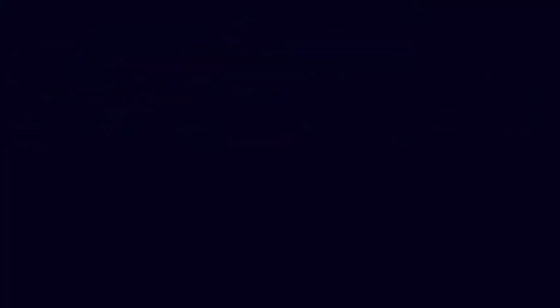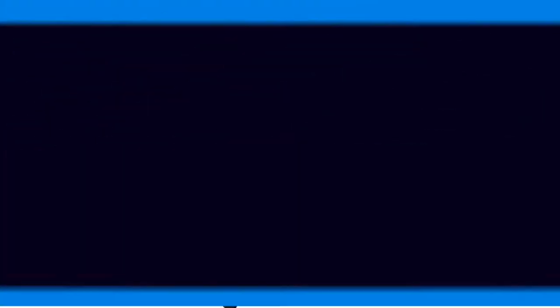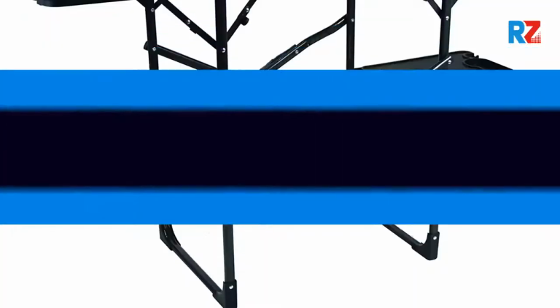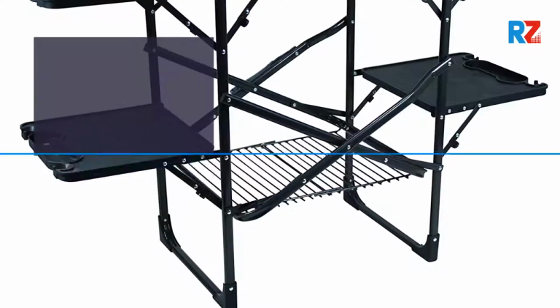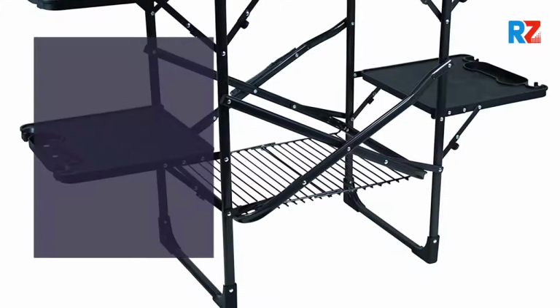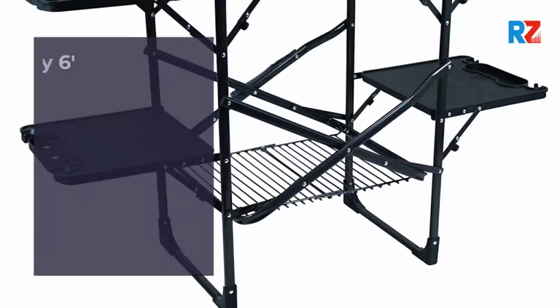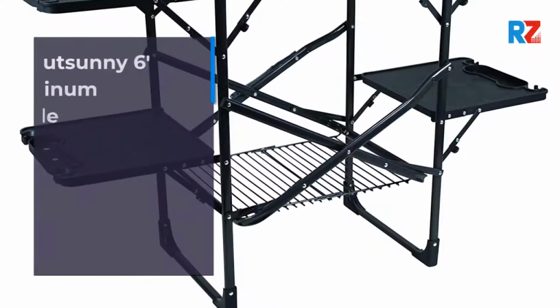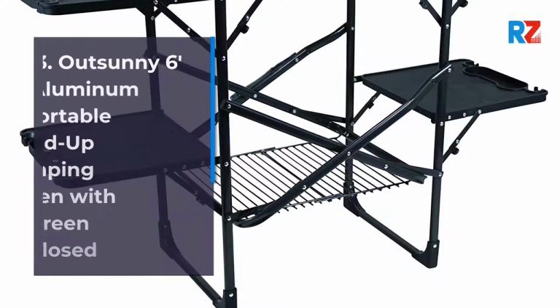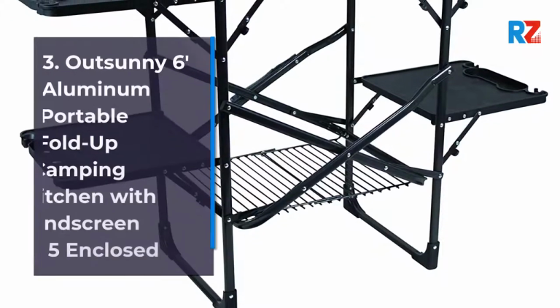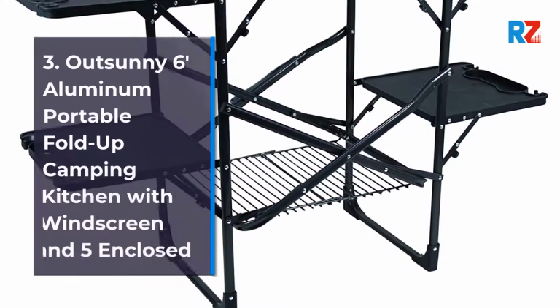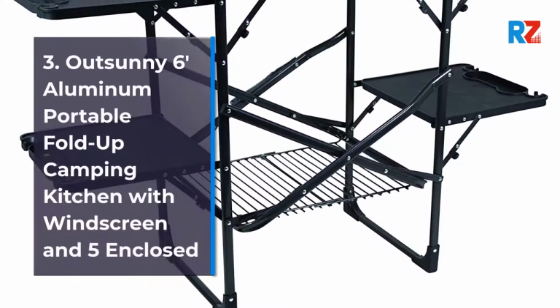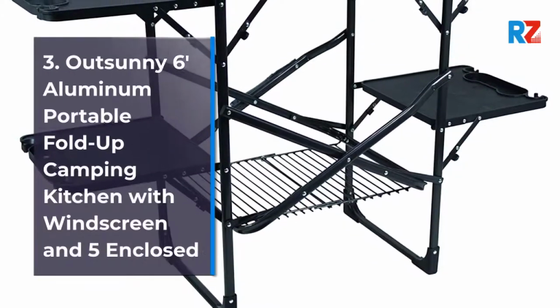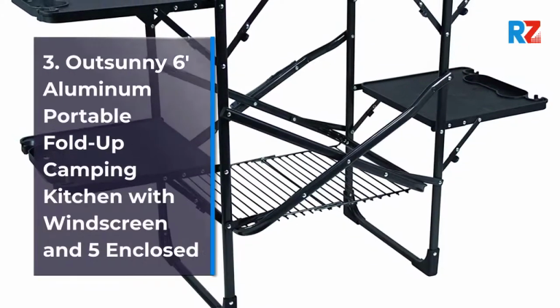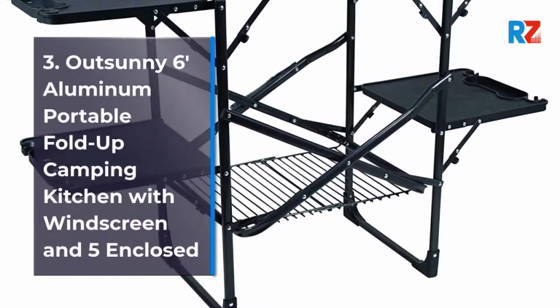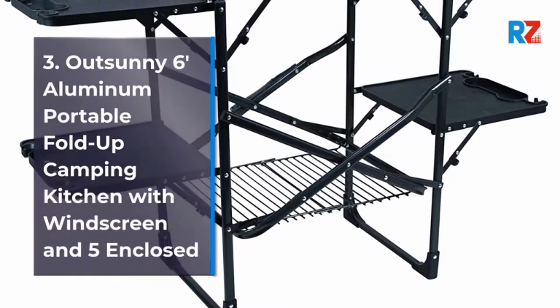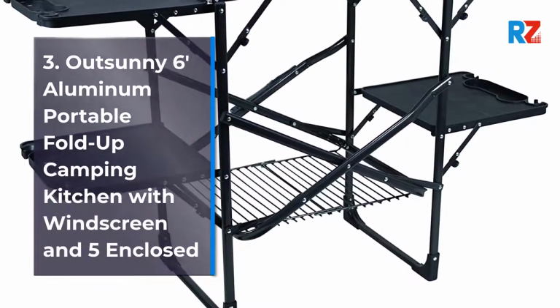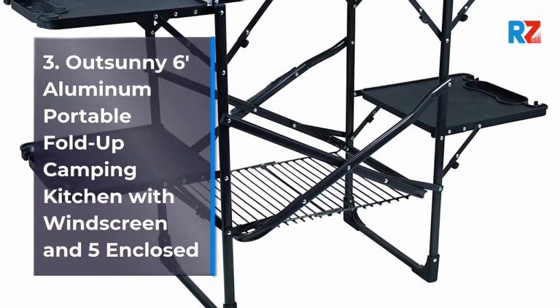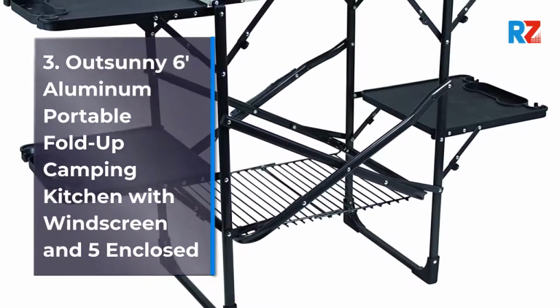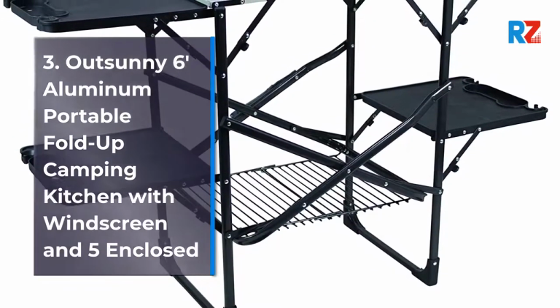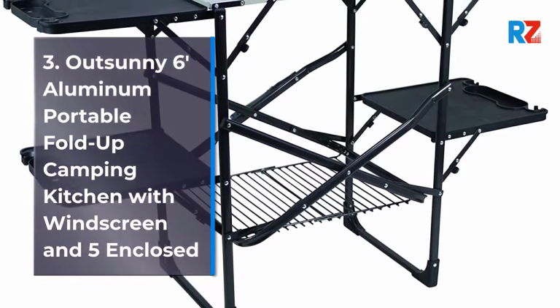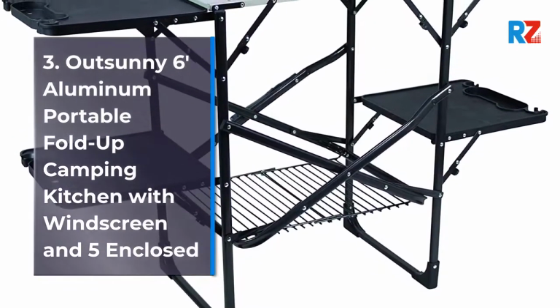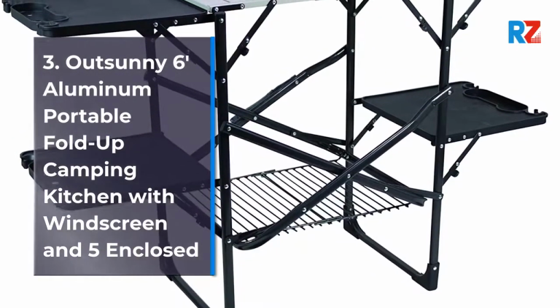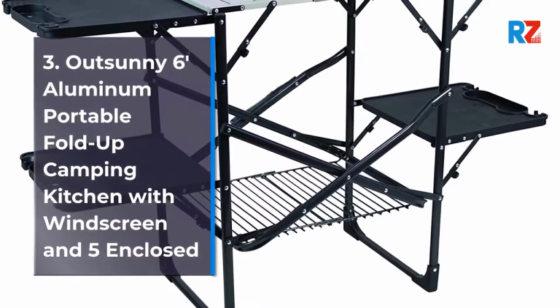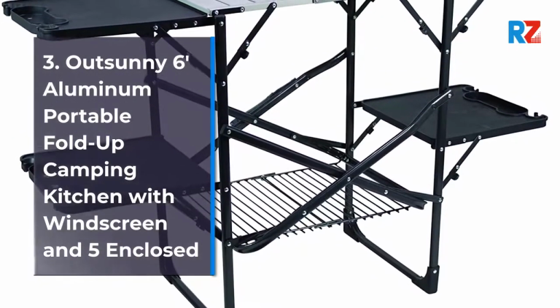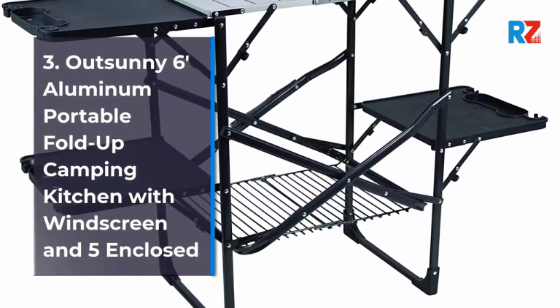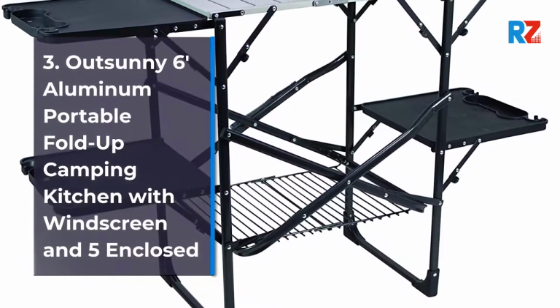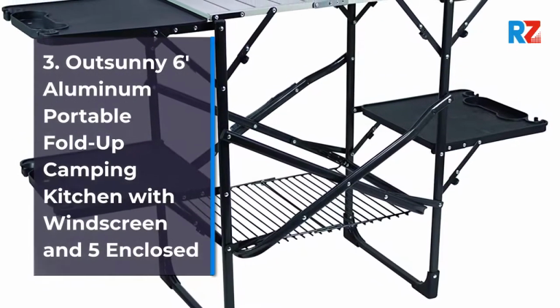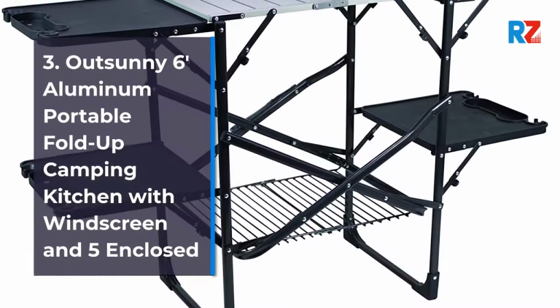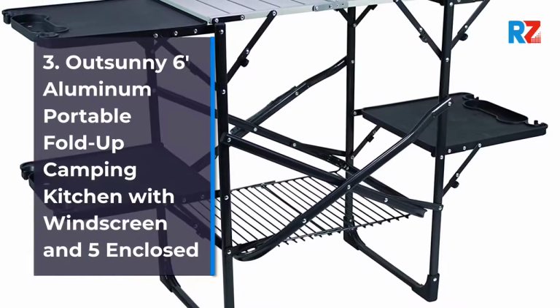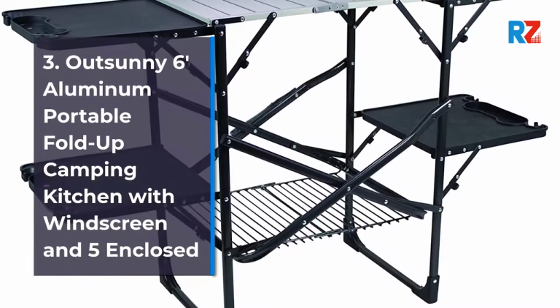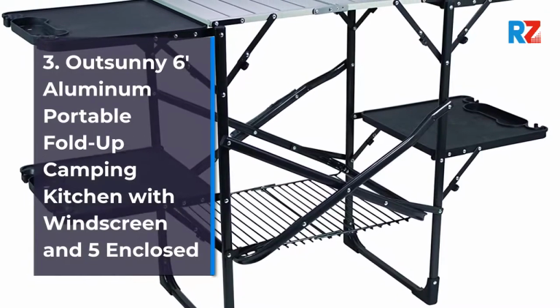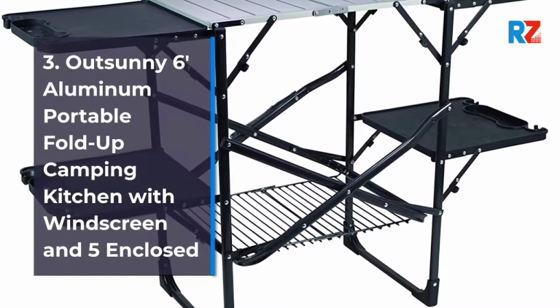3. Out Sunny 6 Aluminum Portable Fold-Up Camping Kitchen with Windscreen and 5 Enclosed Cupboards.